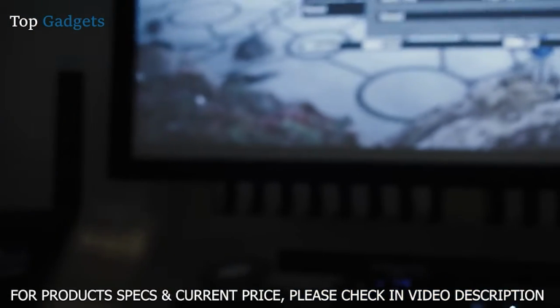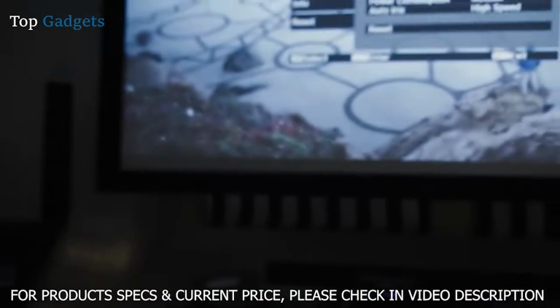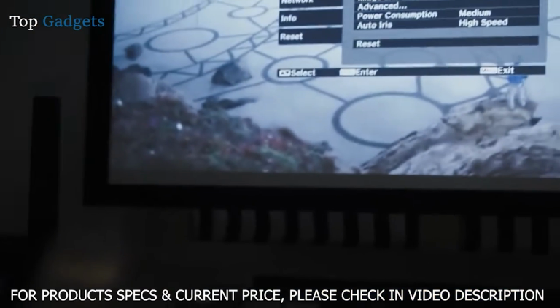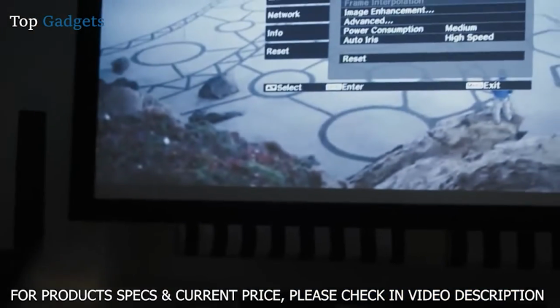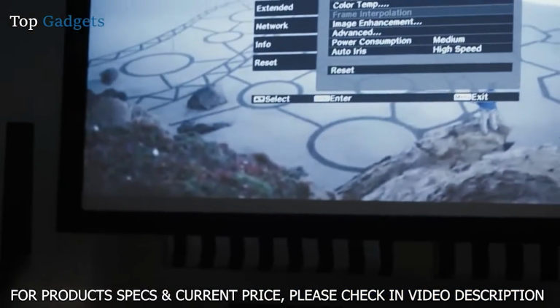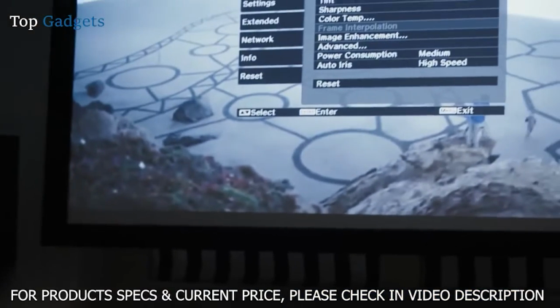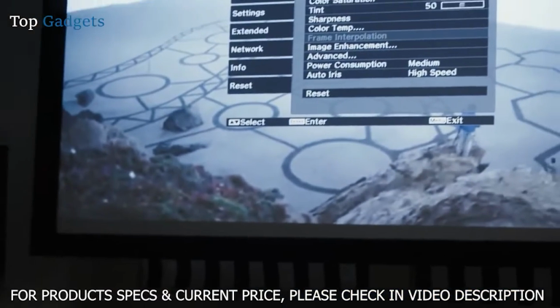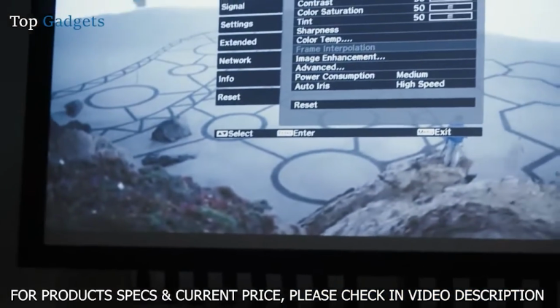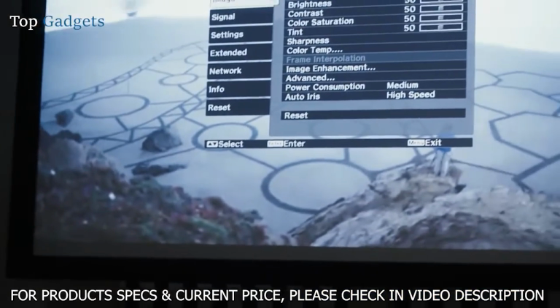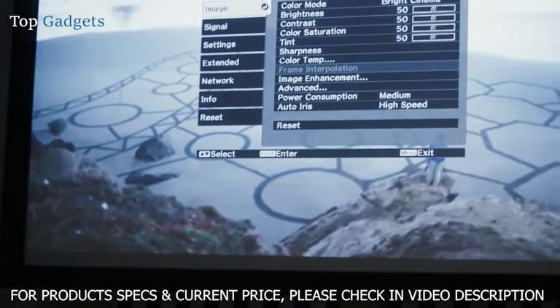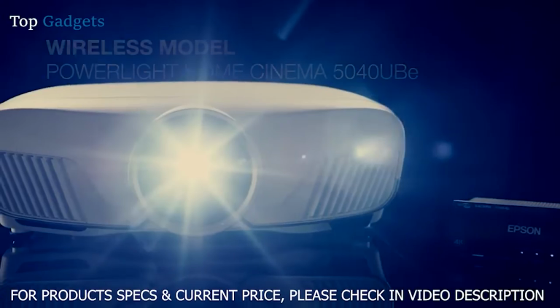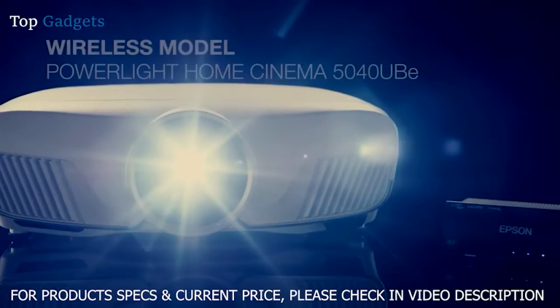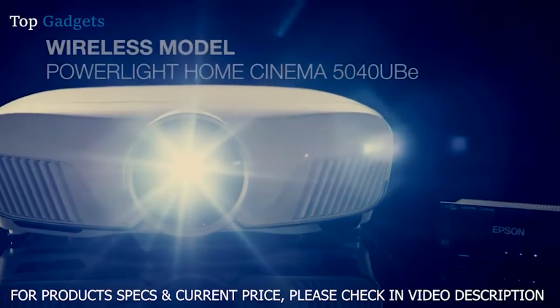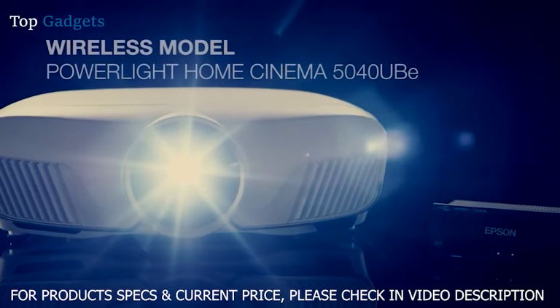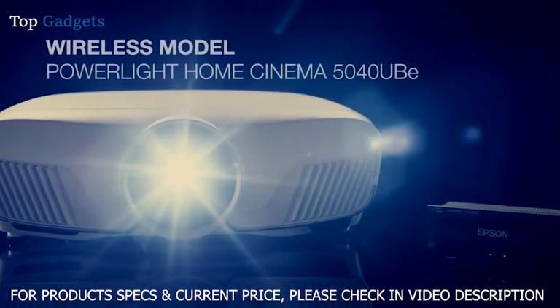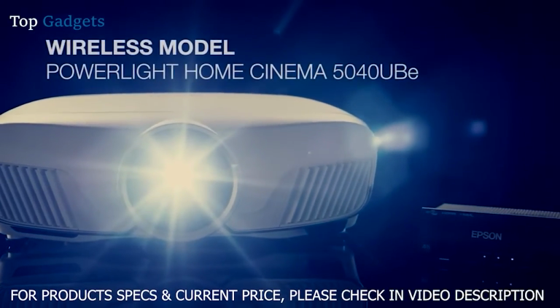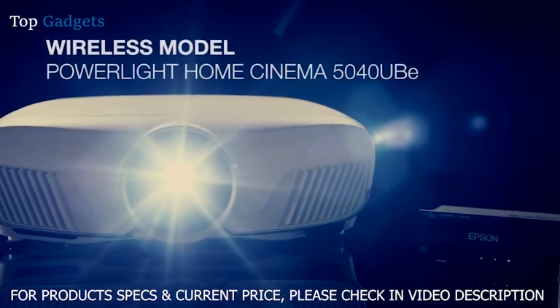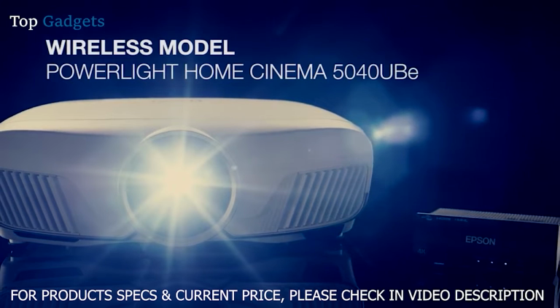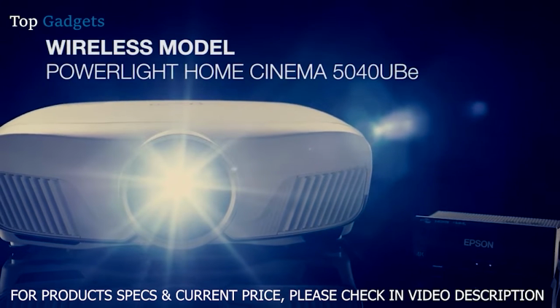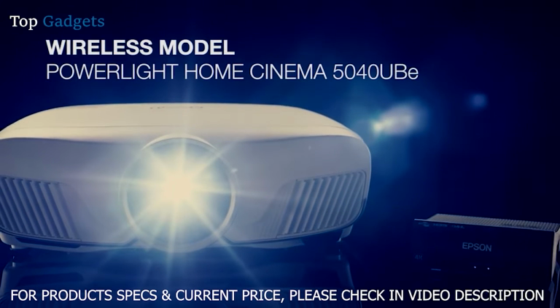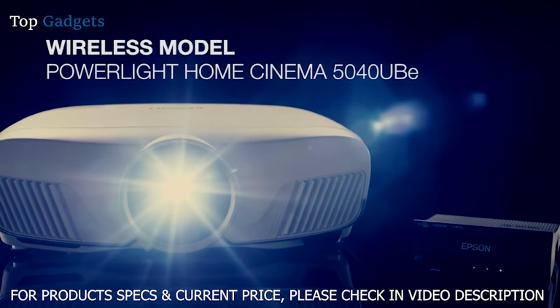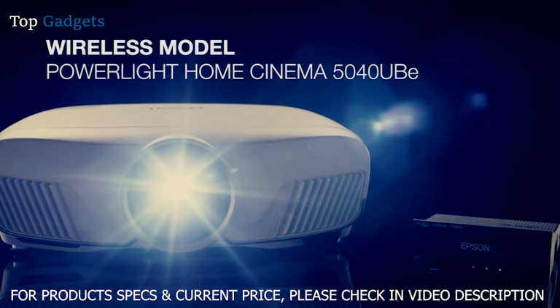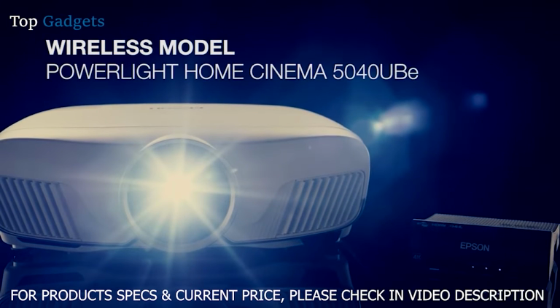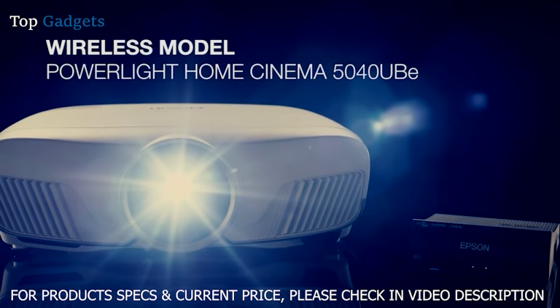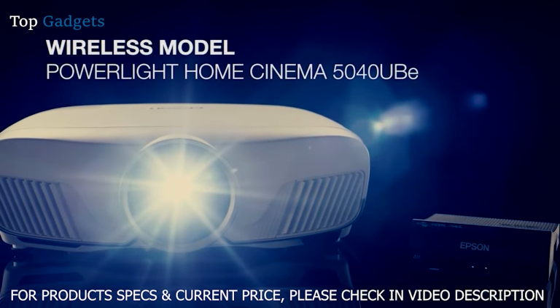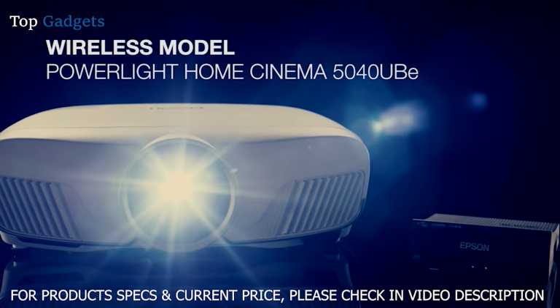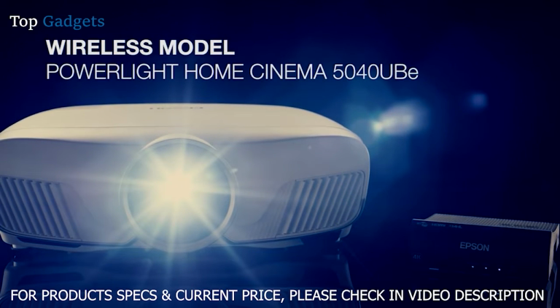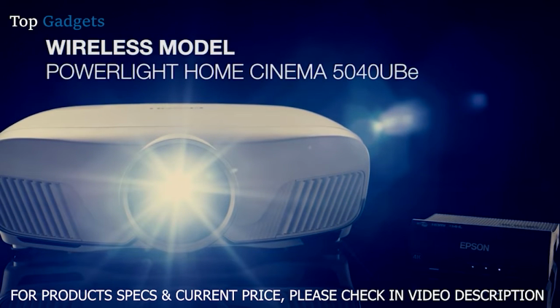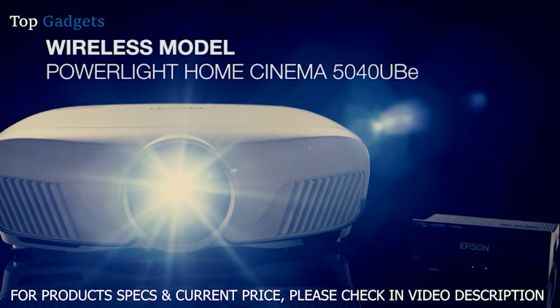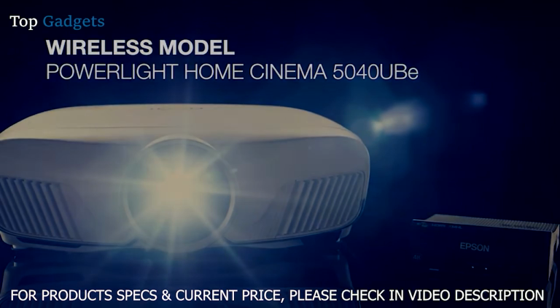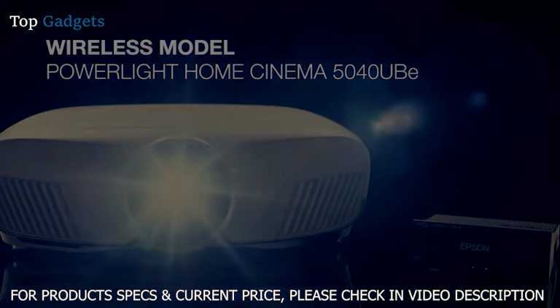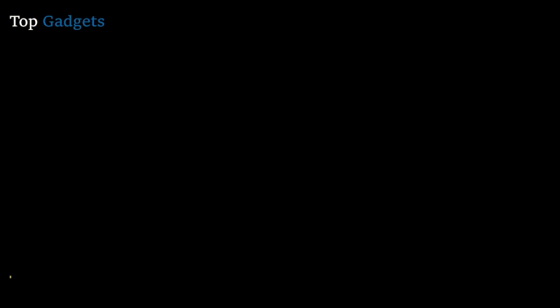The Epson PowerLight Home Cinema 5040UB, or its wireless option, the 5040UB-E, will transform your space into the ultimate home theater.